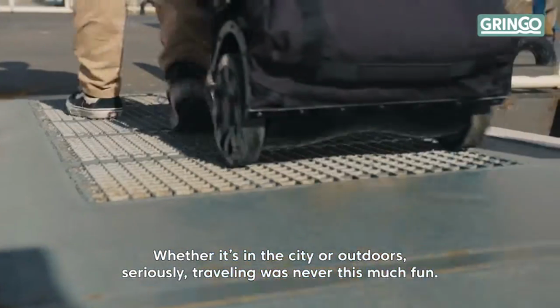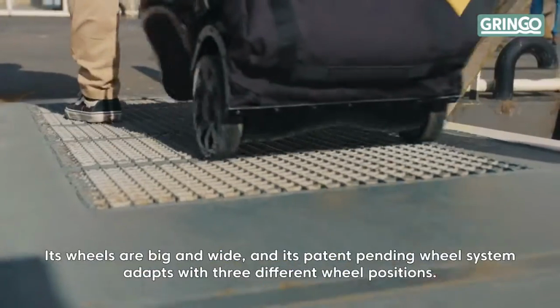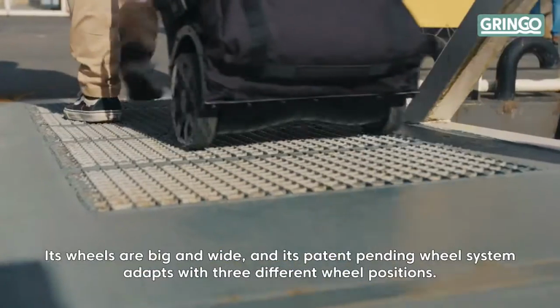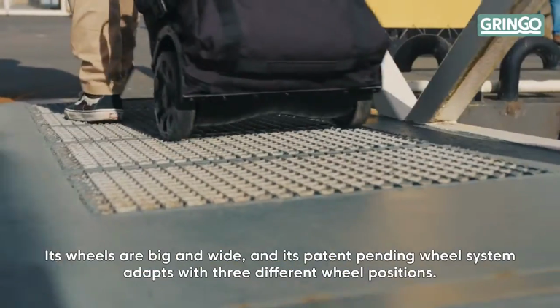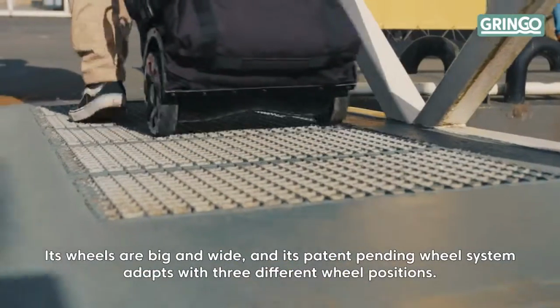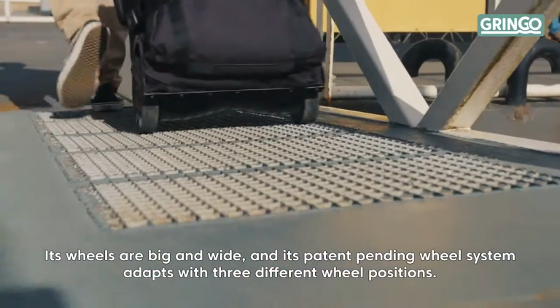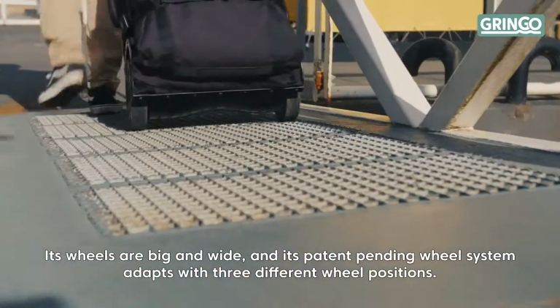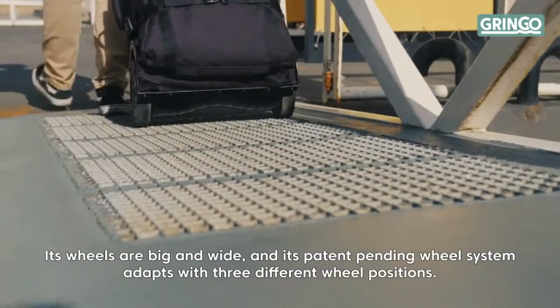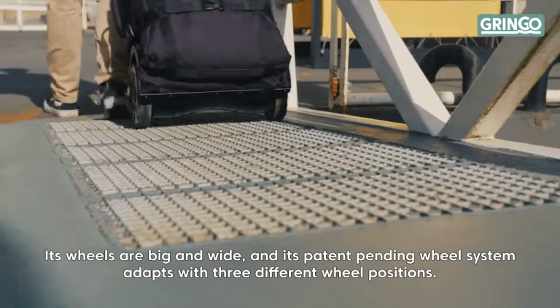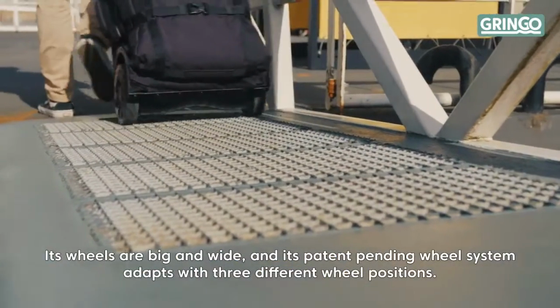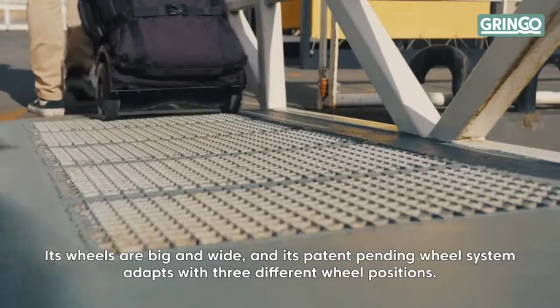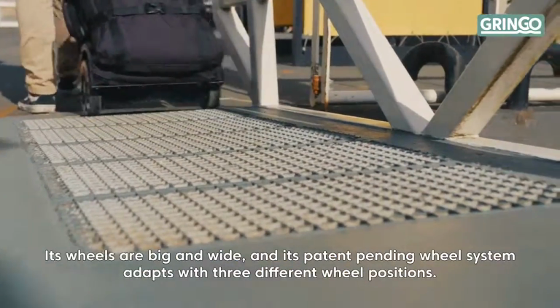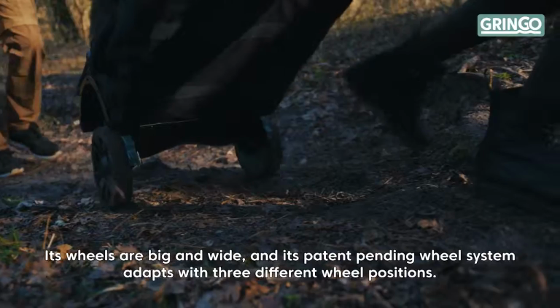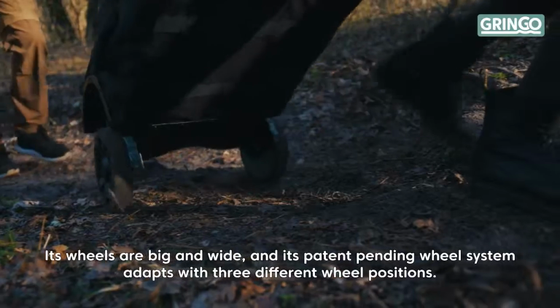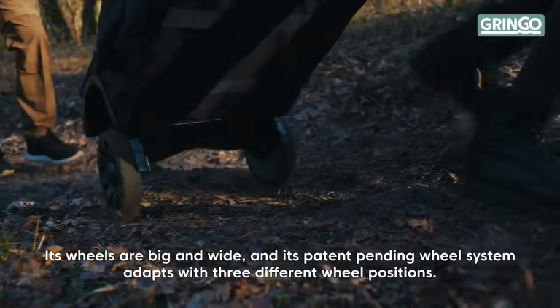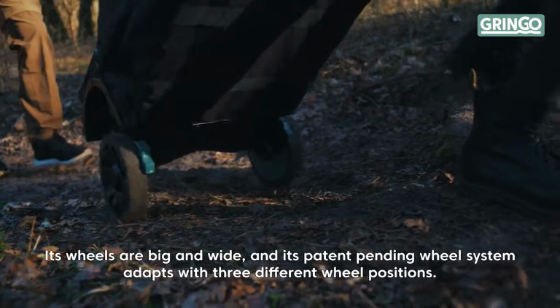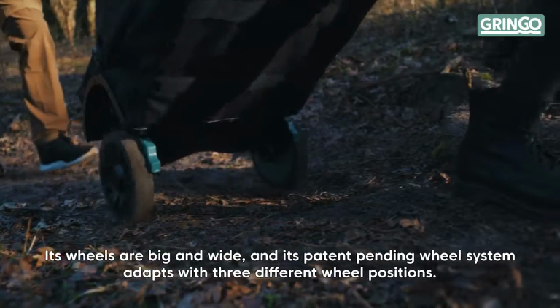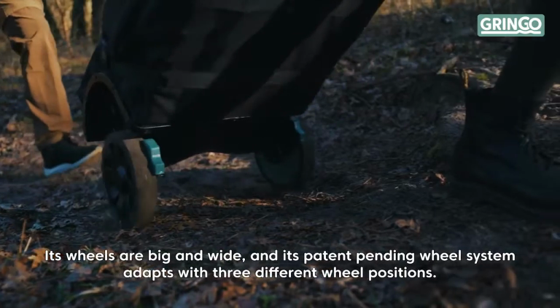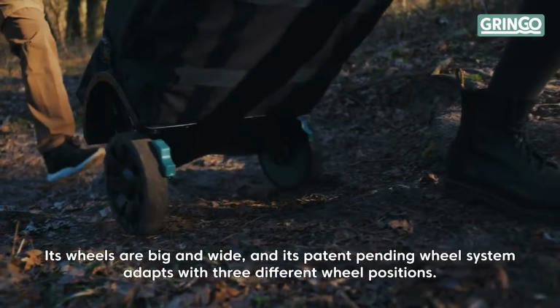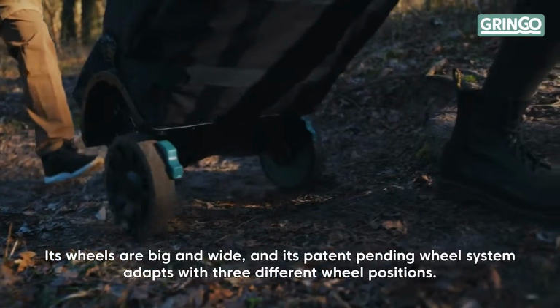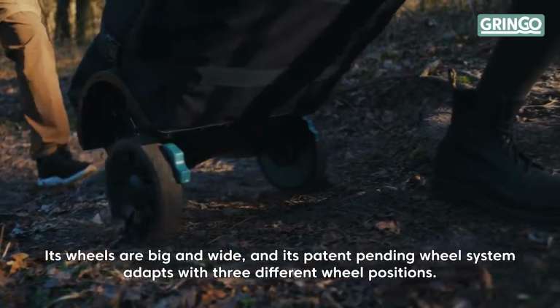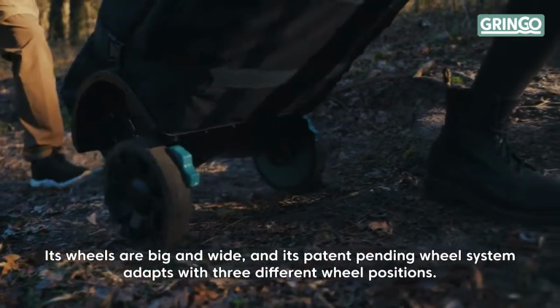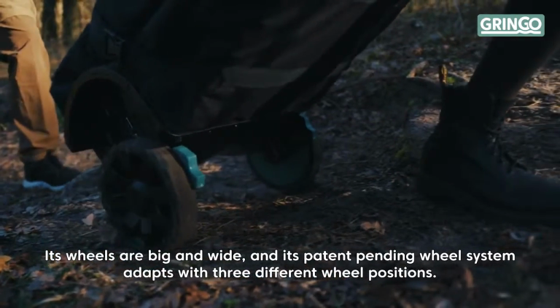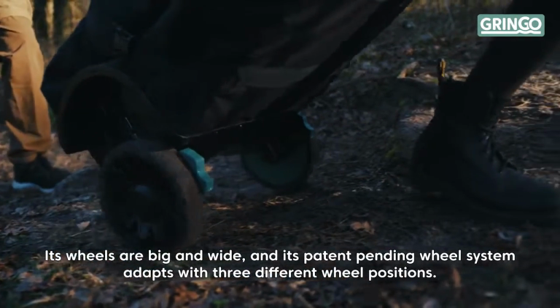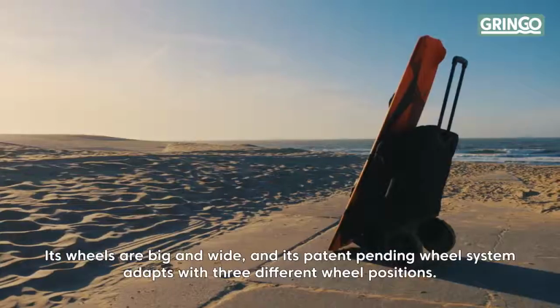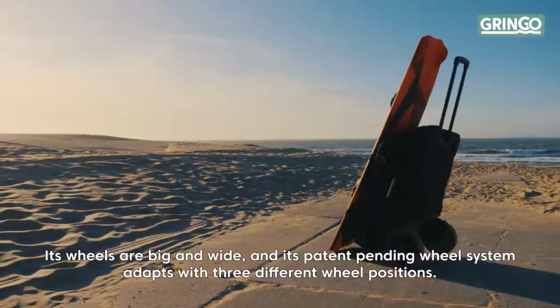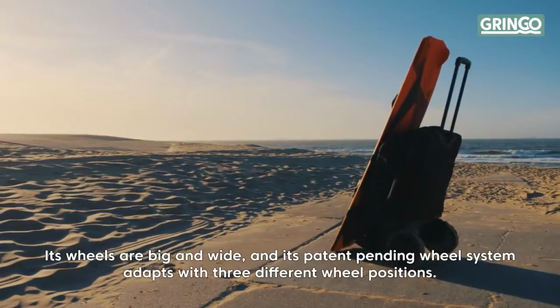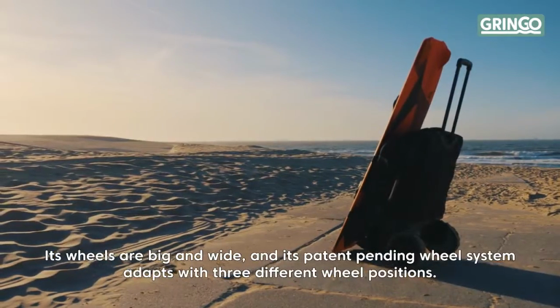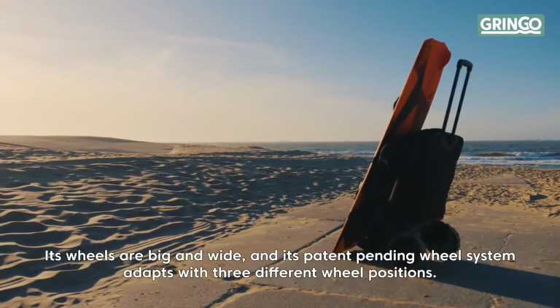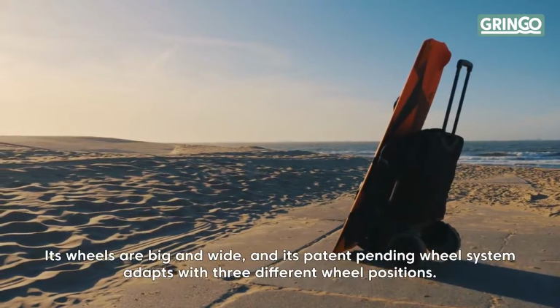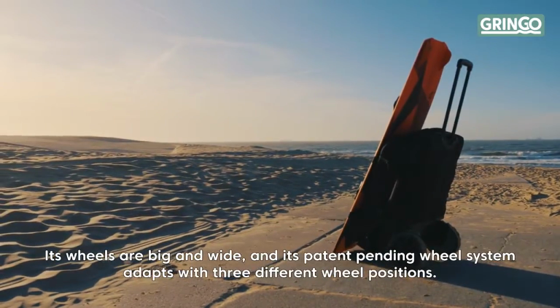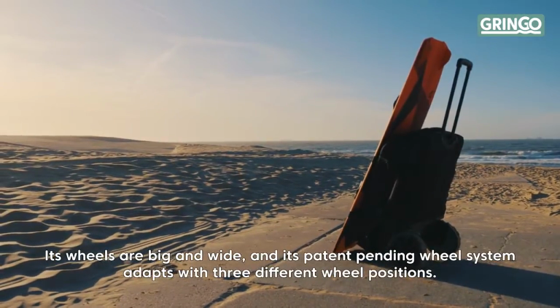Its wheels are big and wide, and its patent-pending wheel system adapts with three different wheel positions.